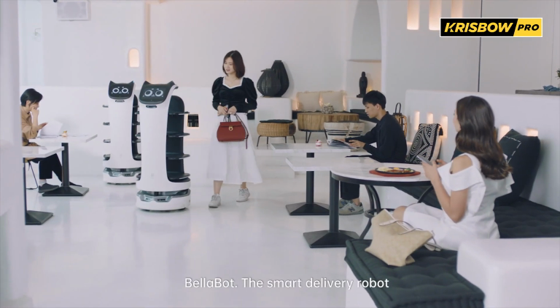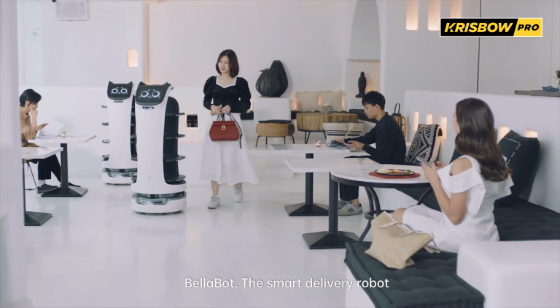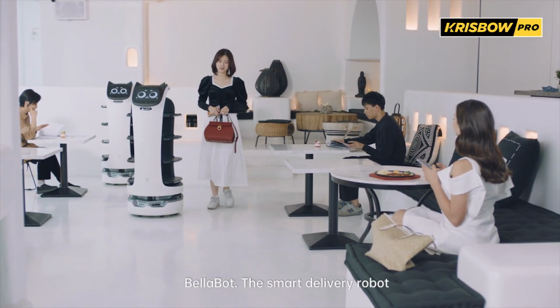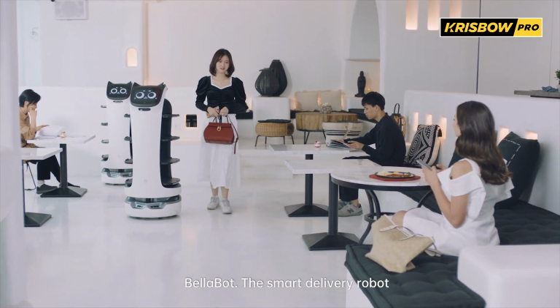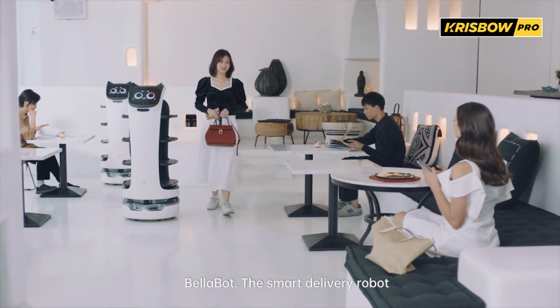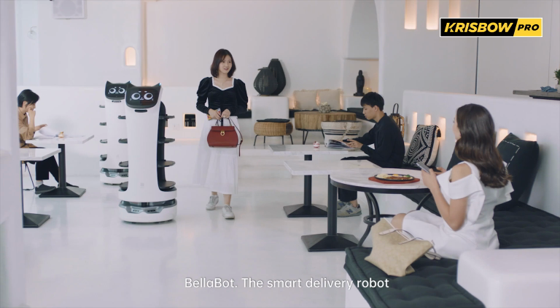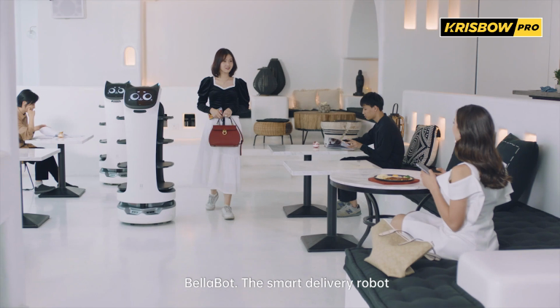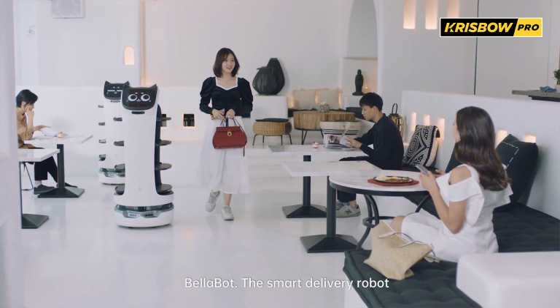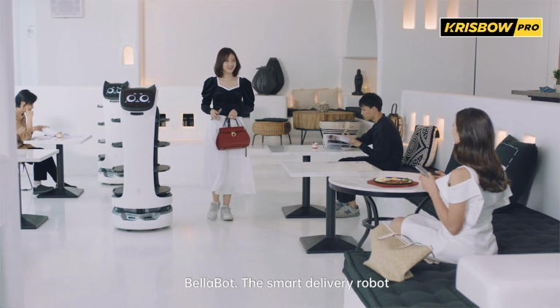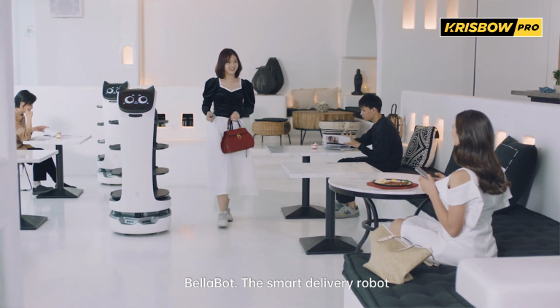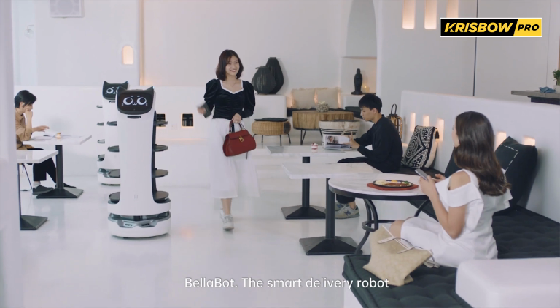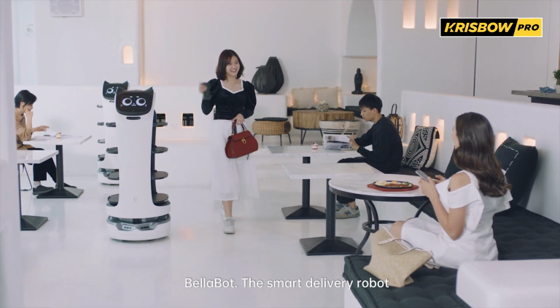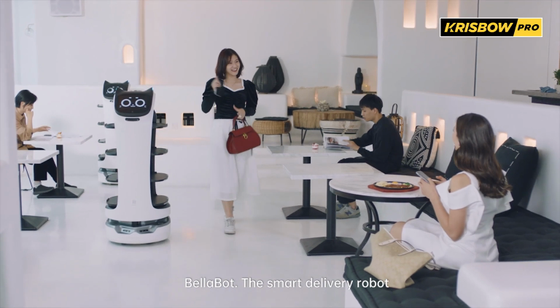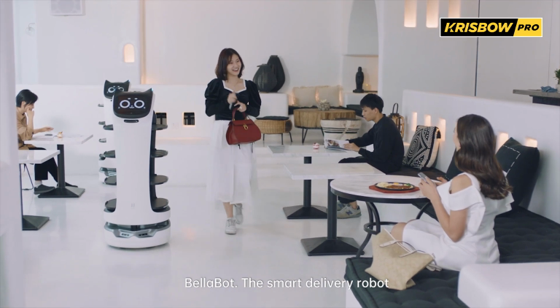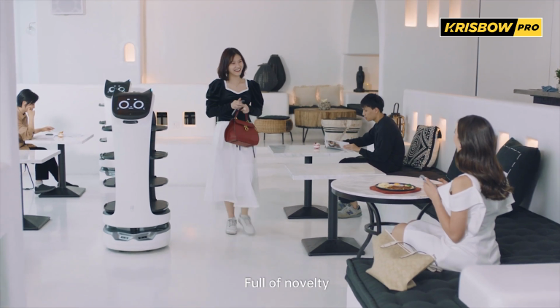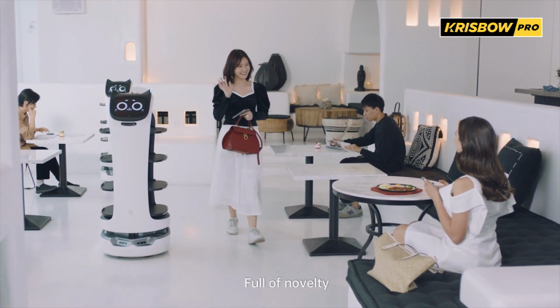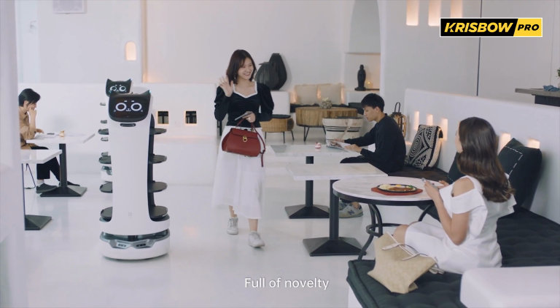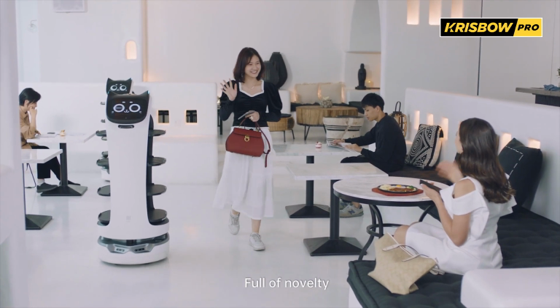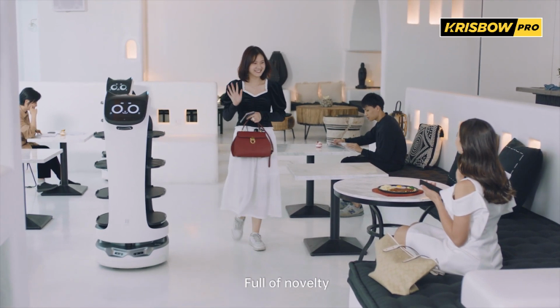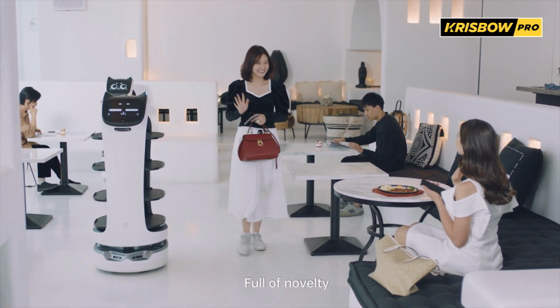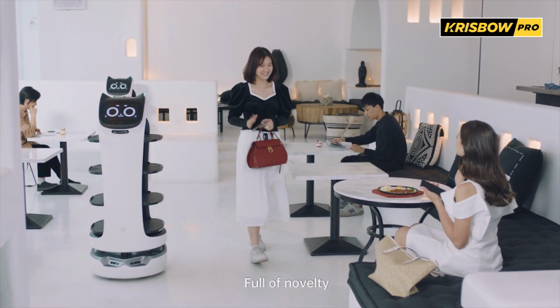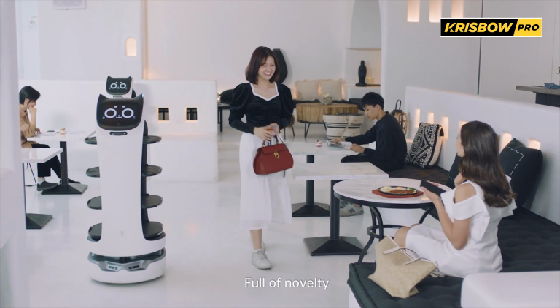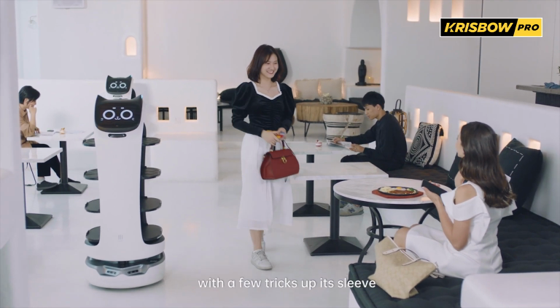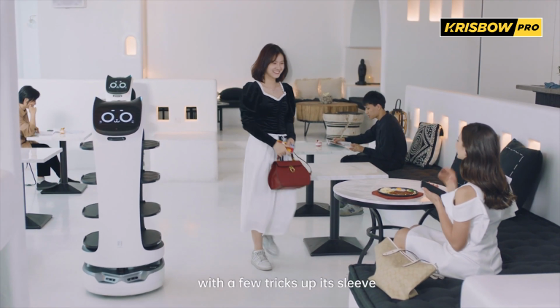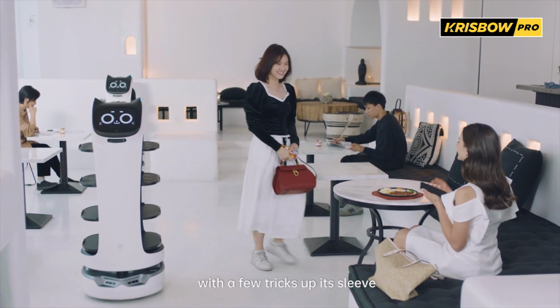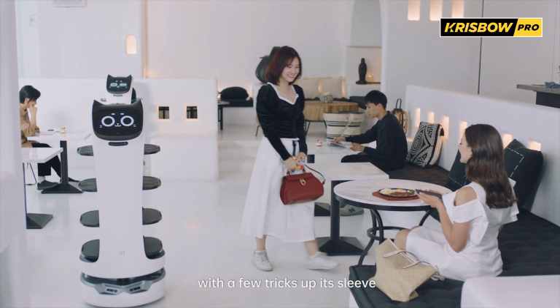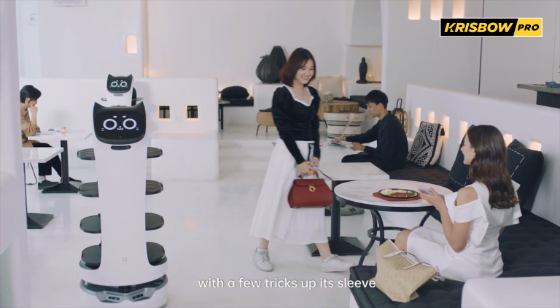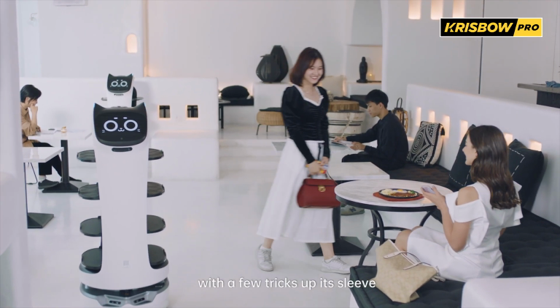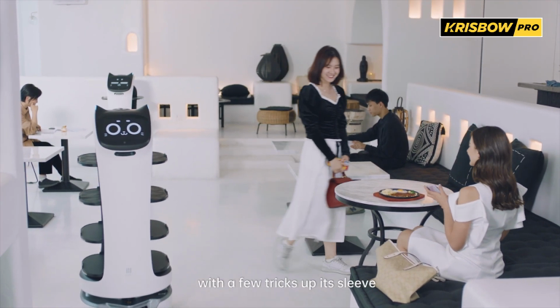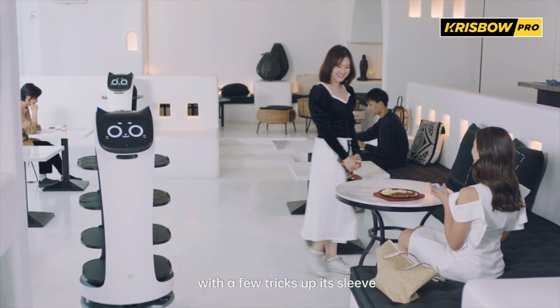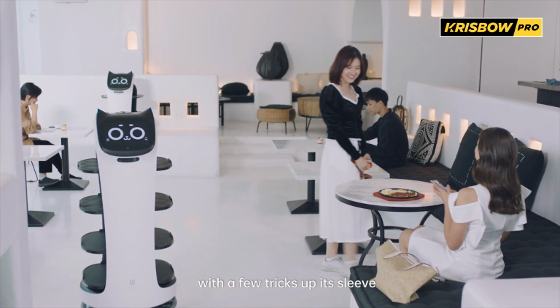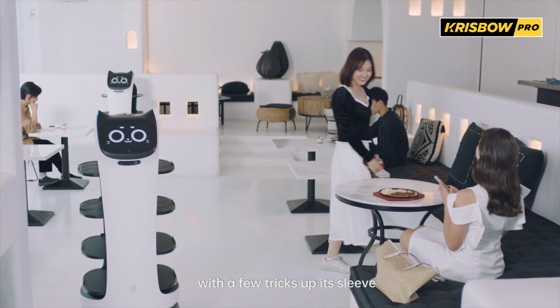Bellabot — the smart delivery robot. Full of novelty, with a few tricks up its sleeve.